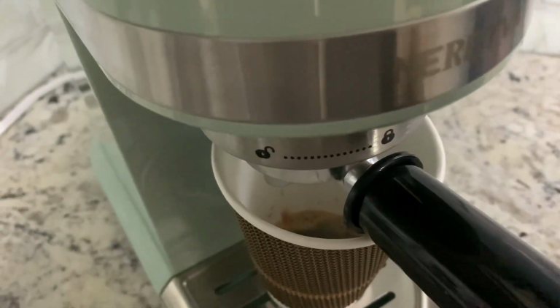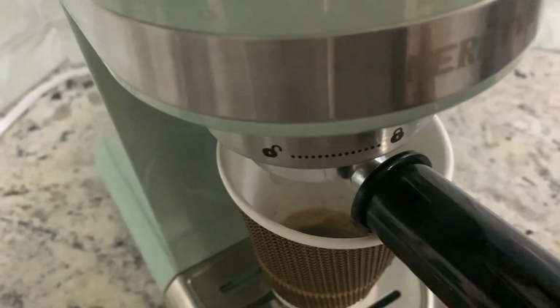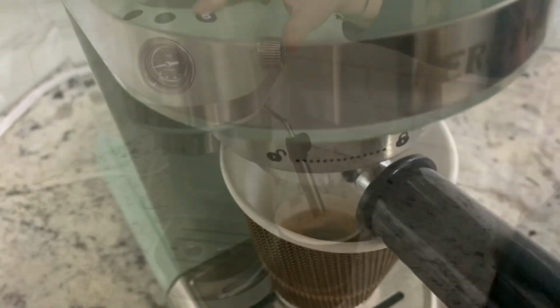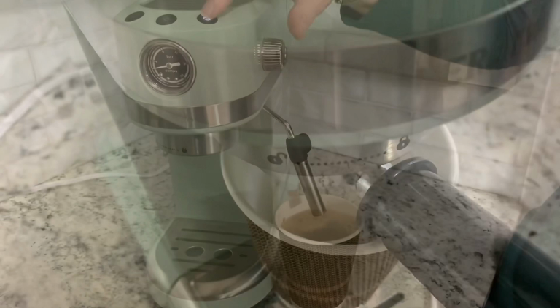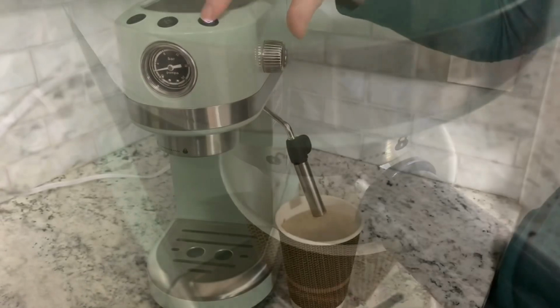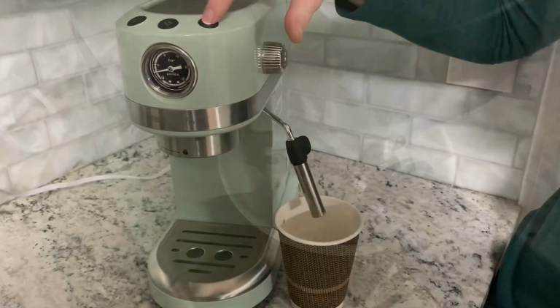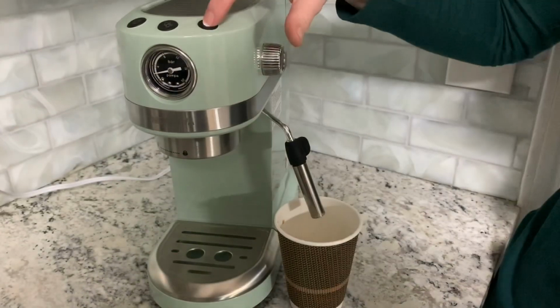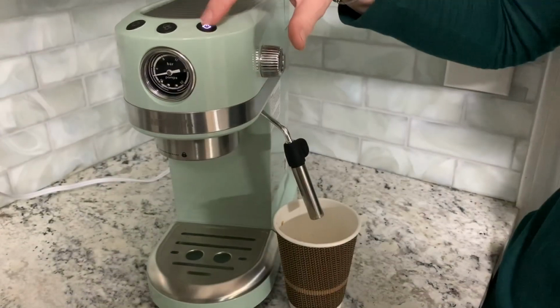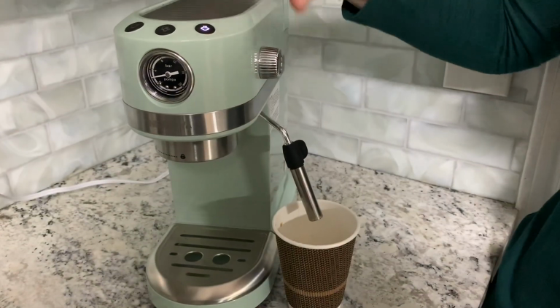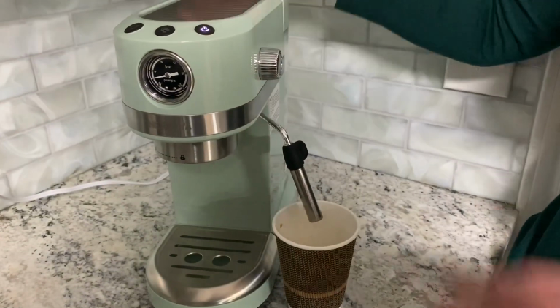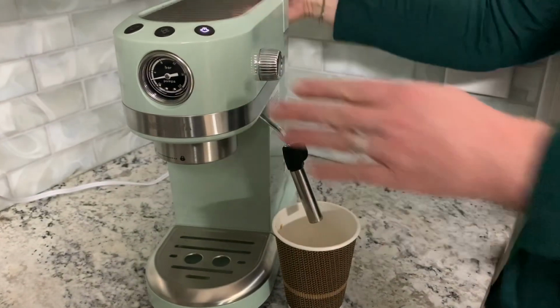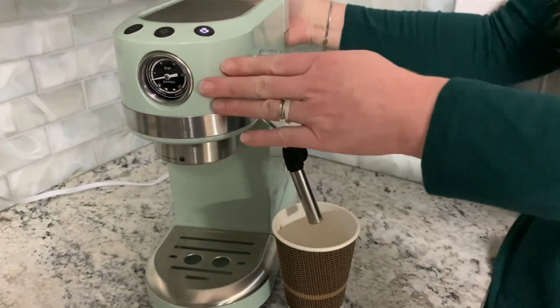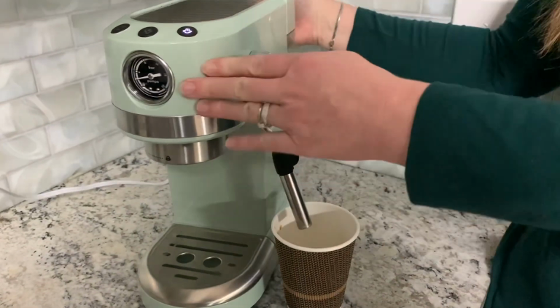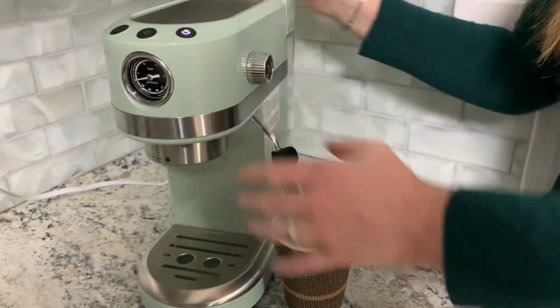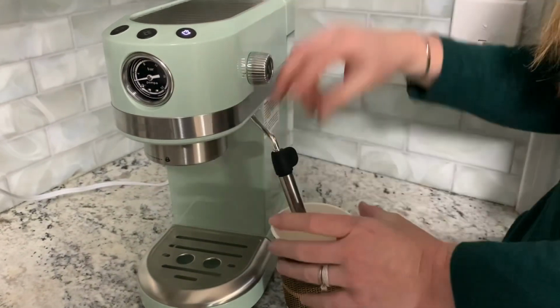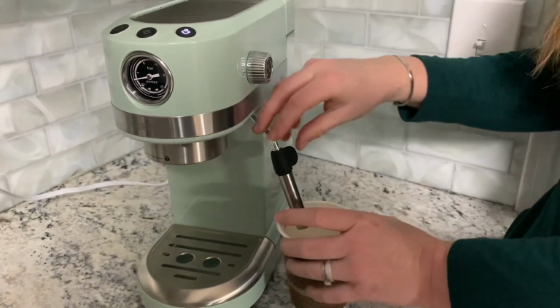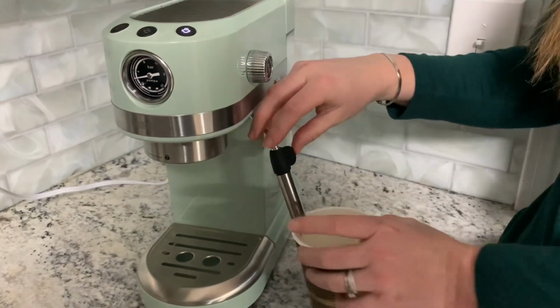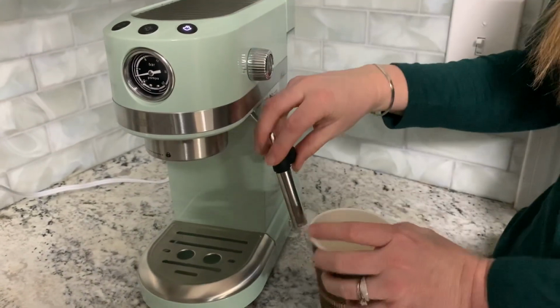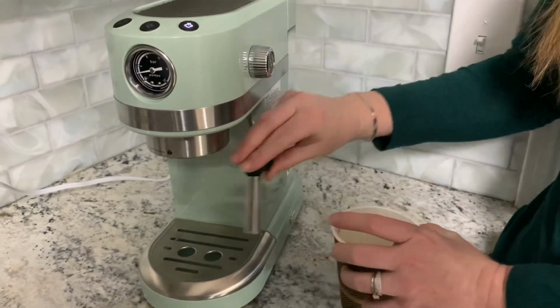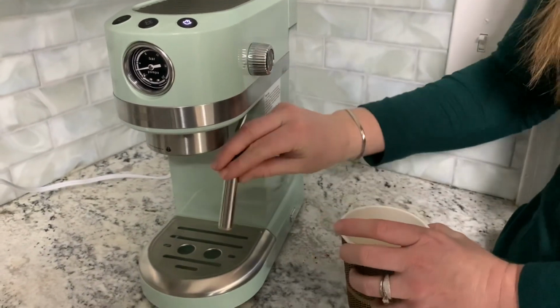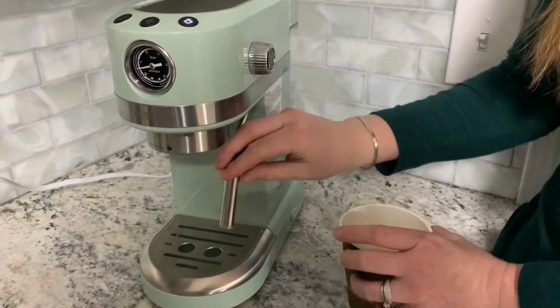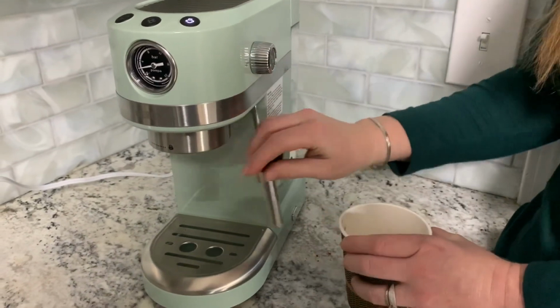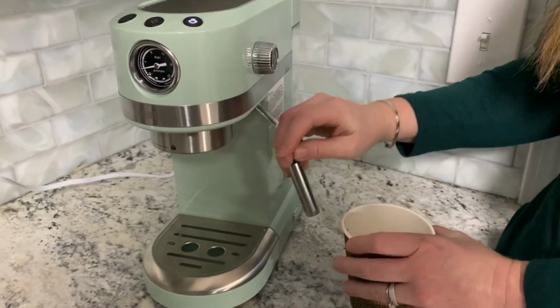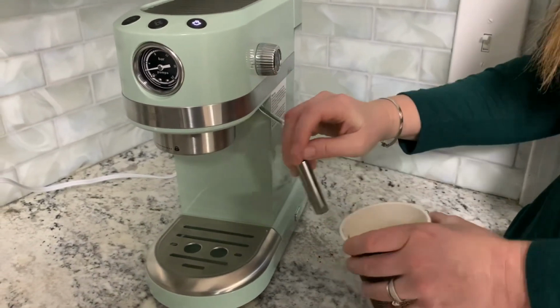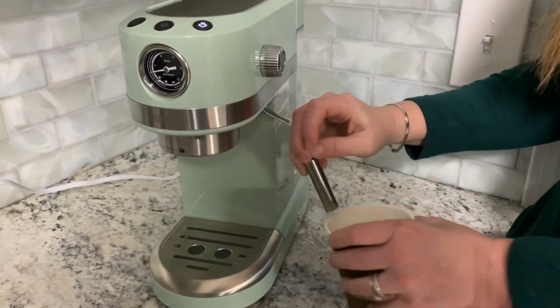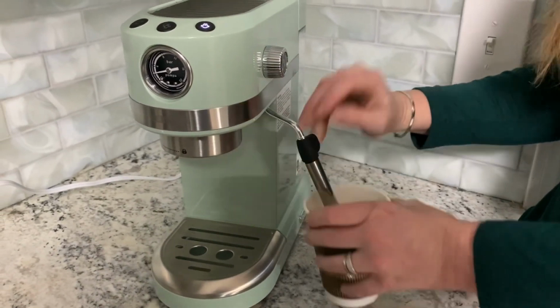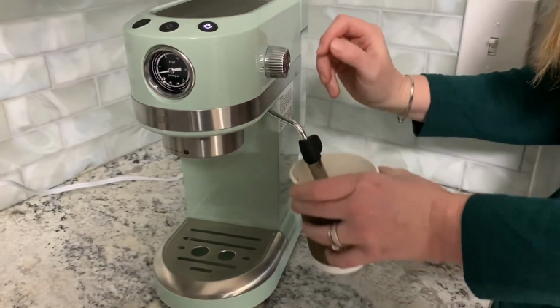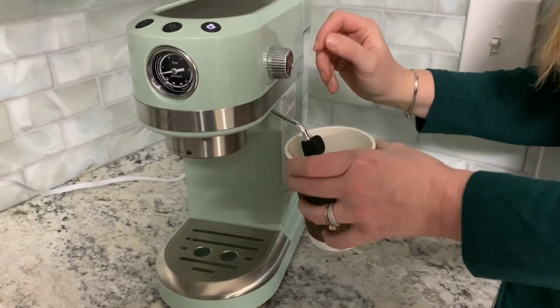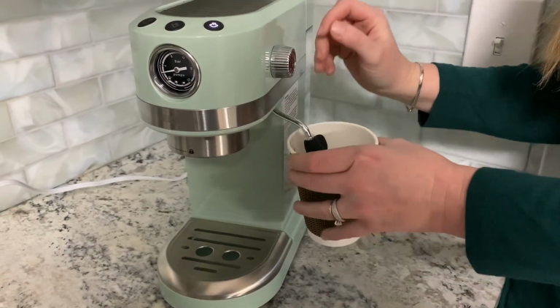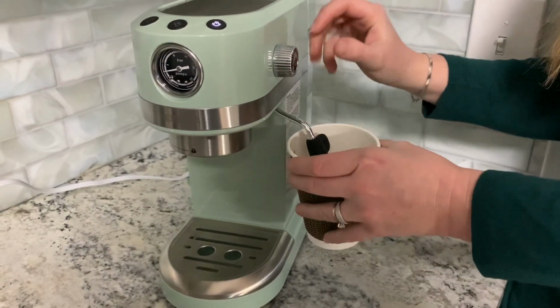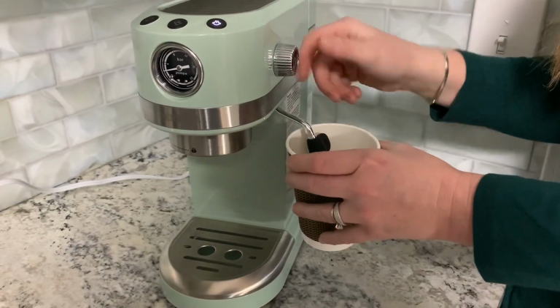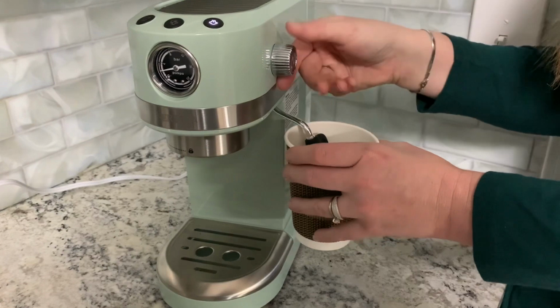Once you've got your little steam here, you are ready to use your steamer and frother.